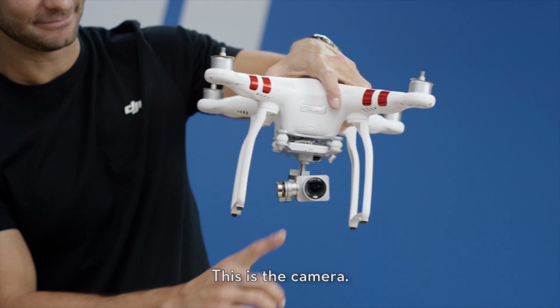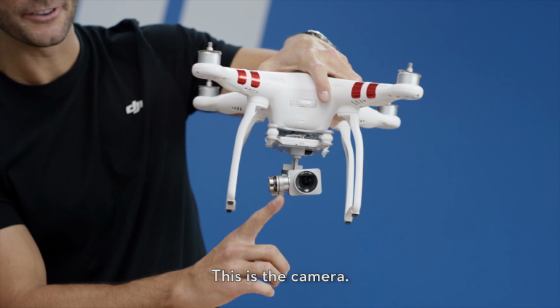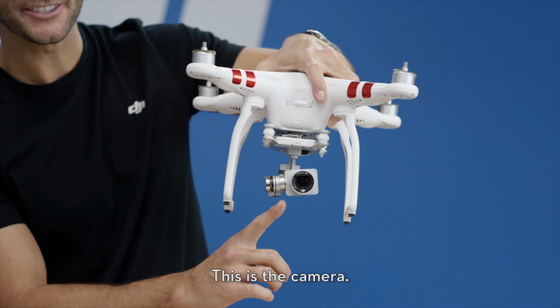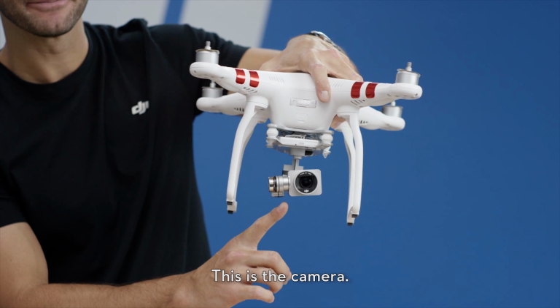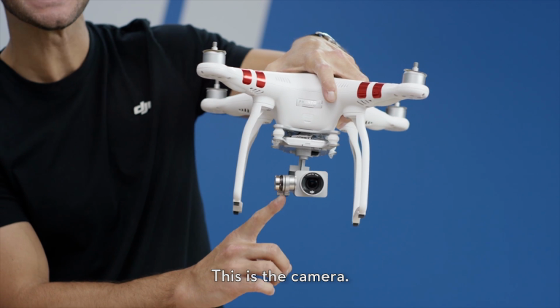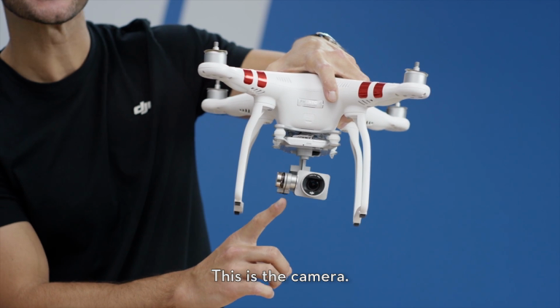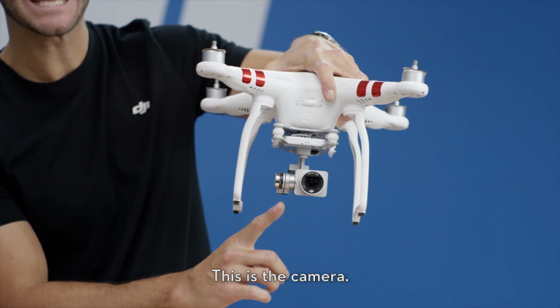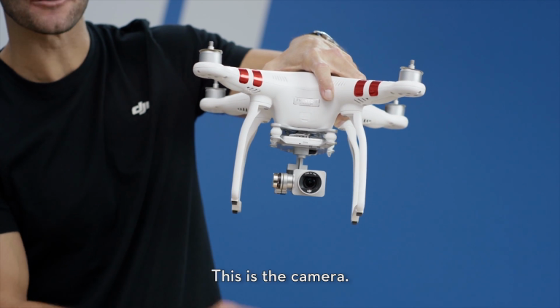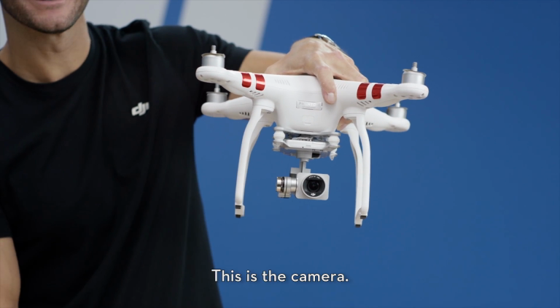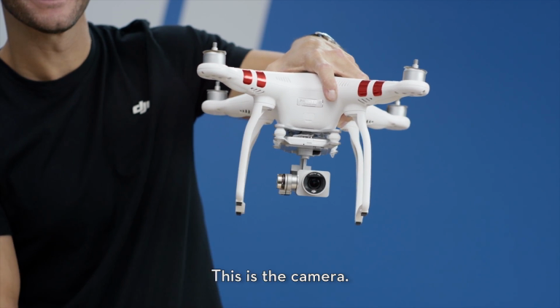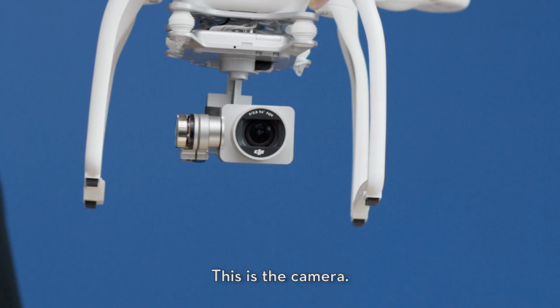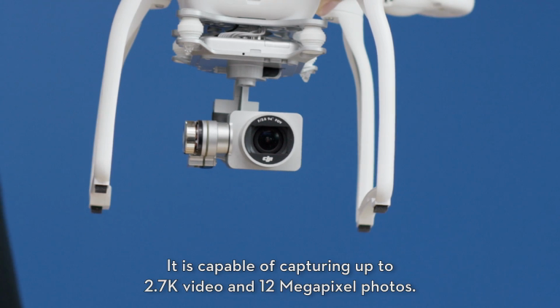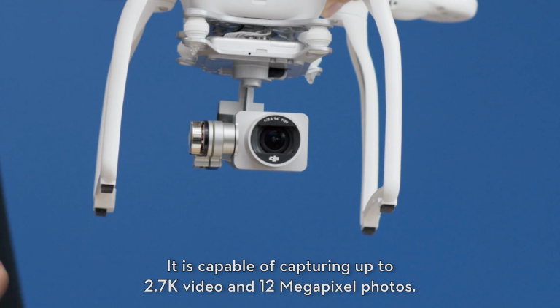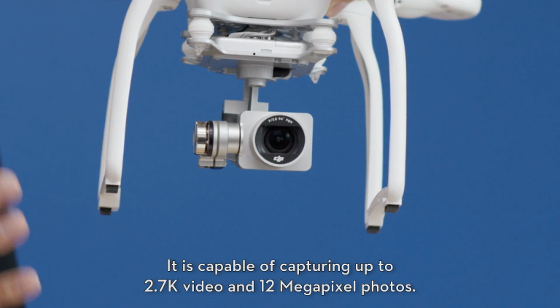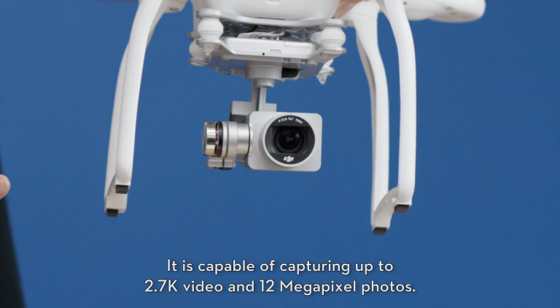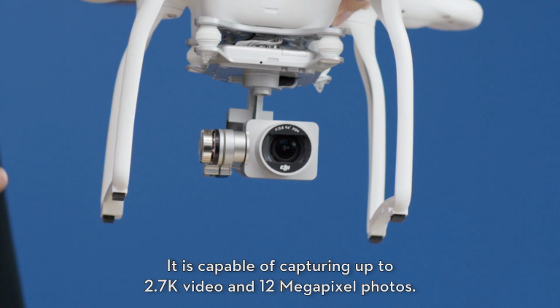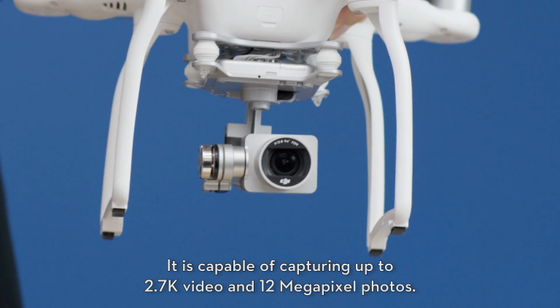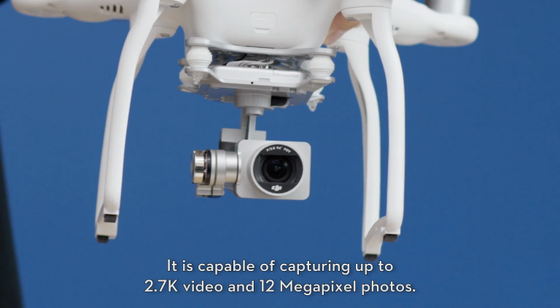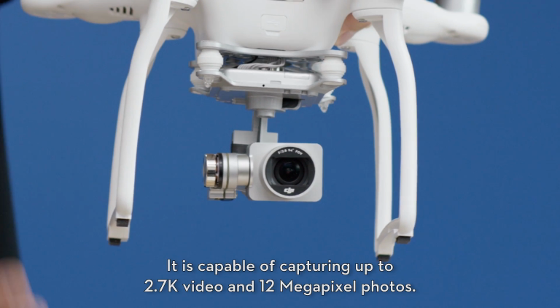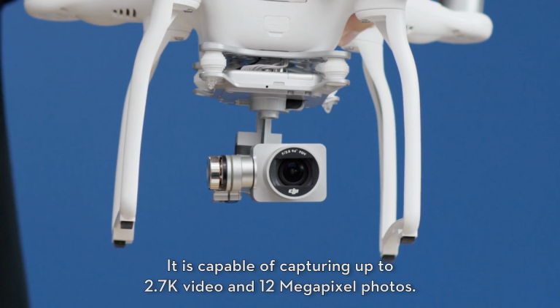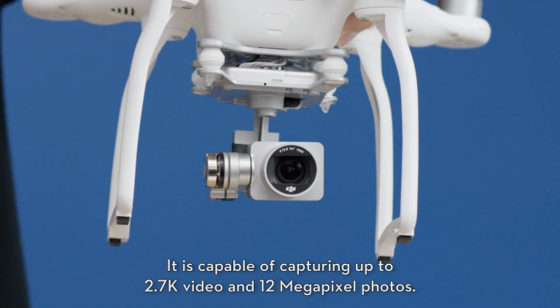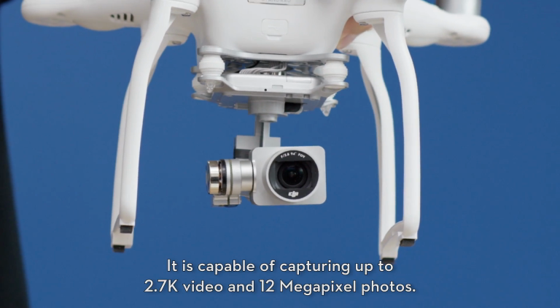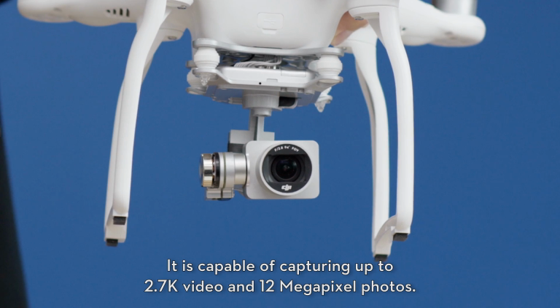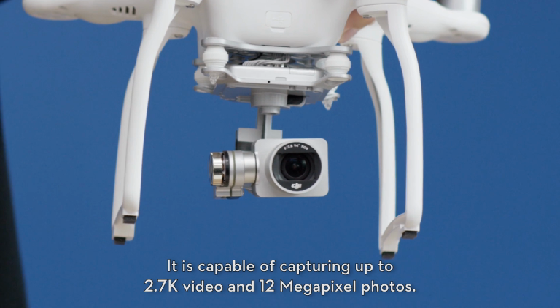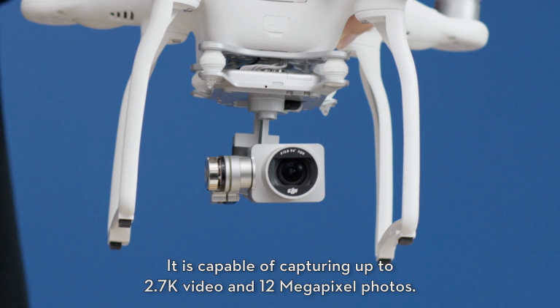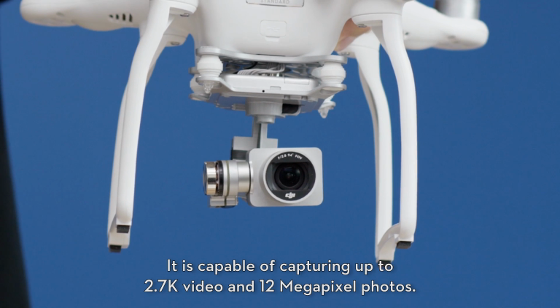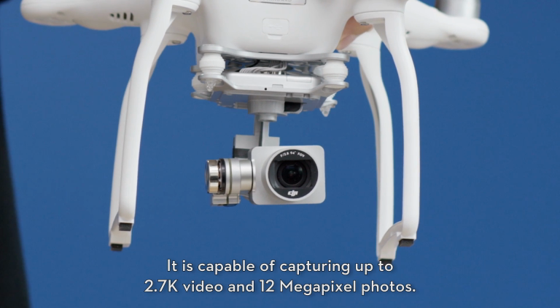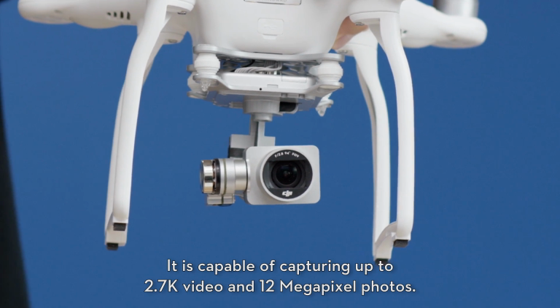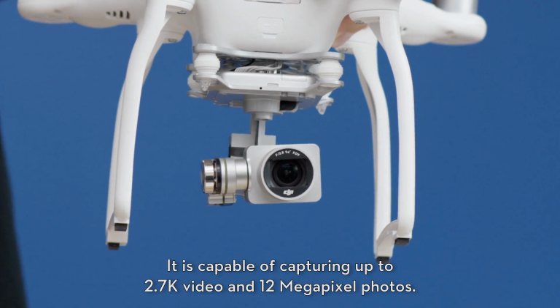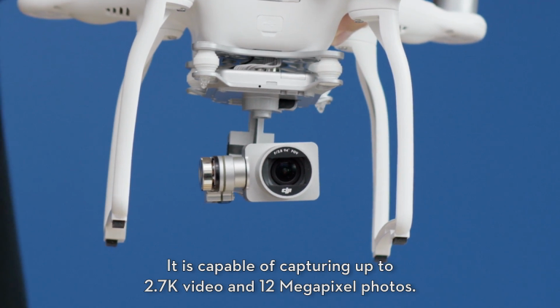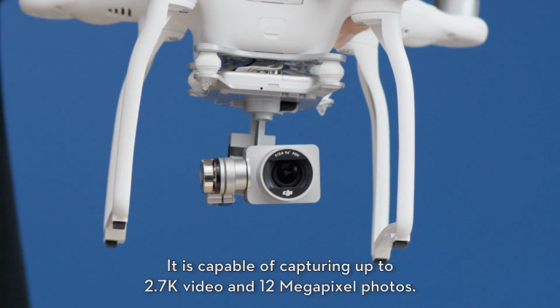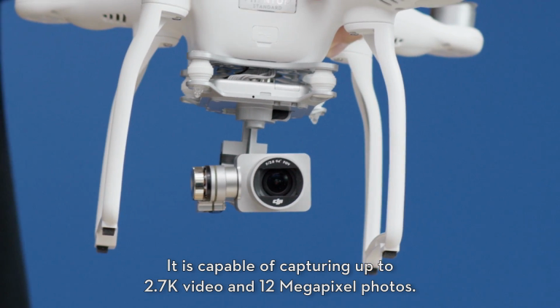This is the camera. It's capable of capturing up to 2.7K video and 12 megapixel photos.